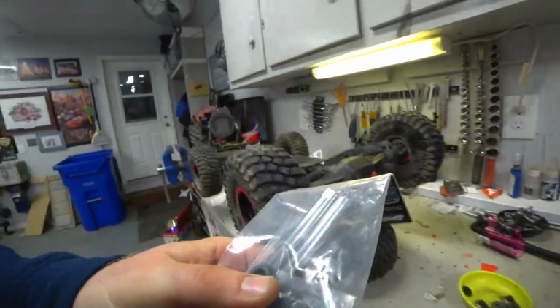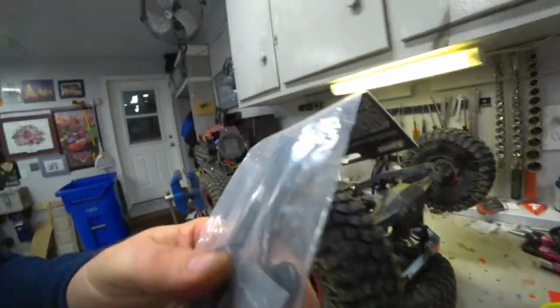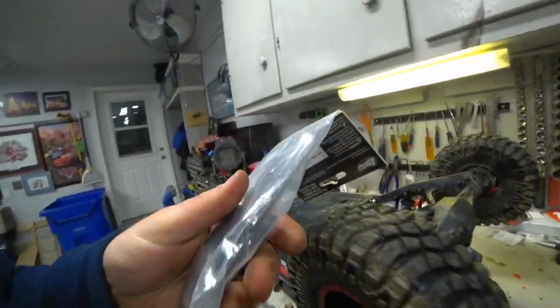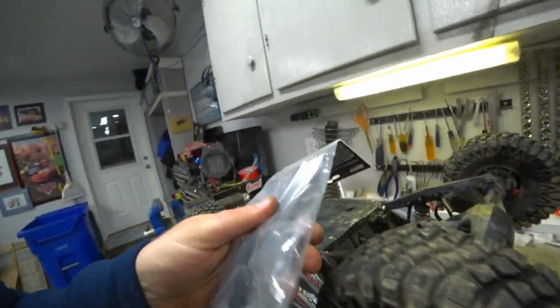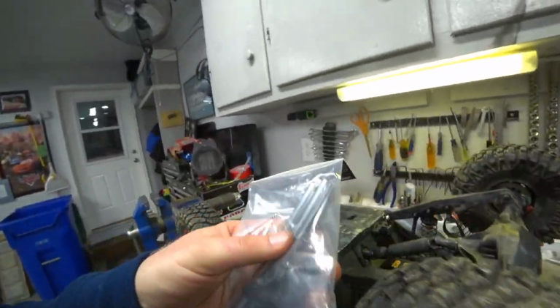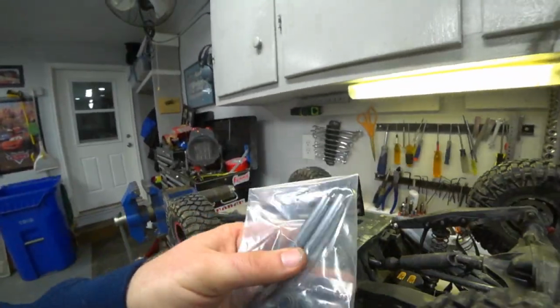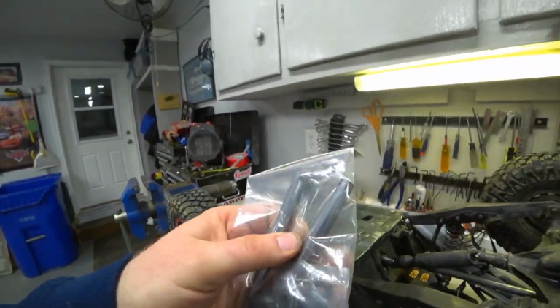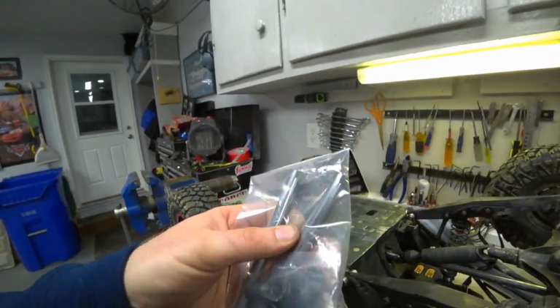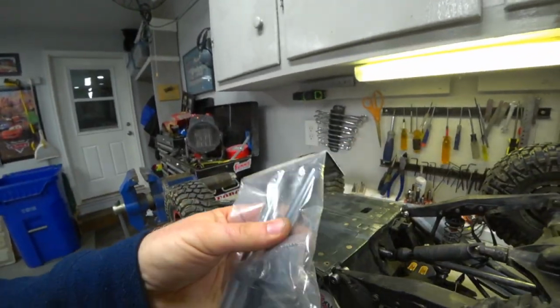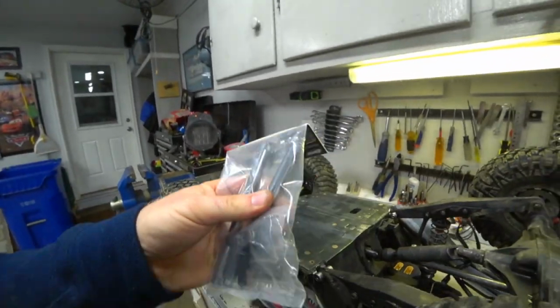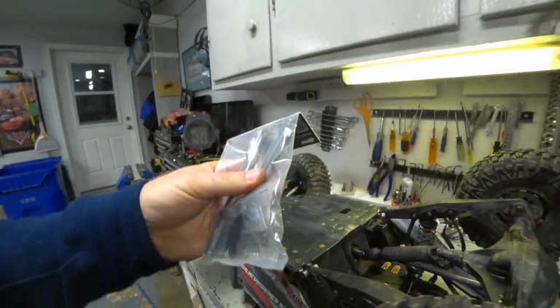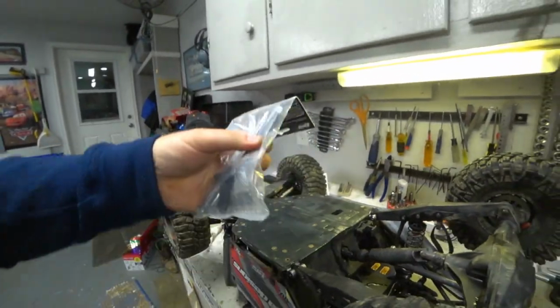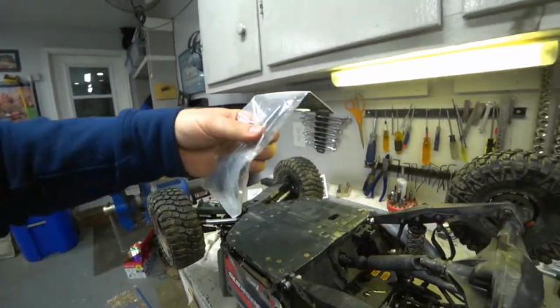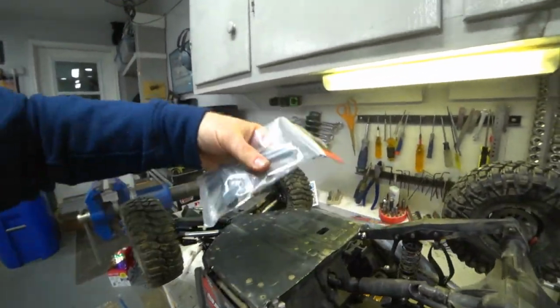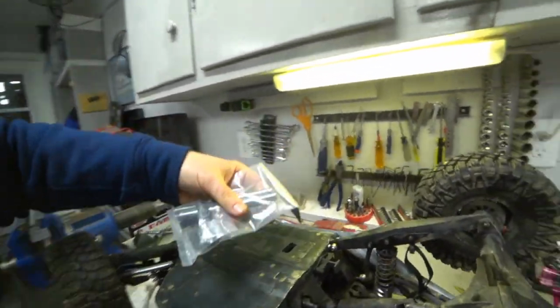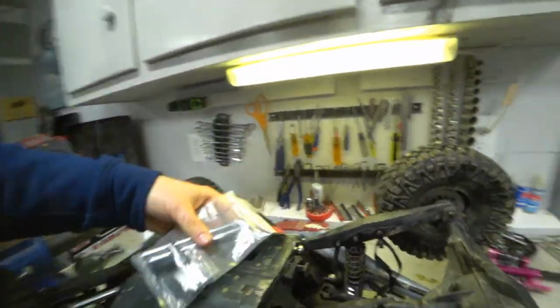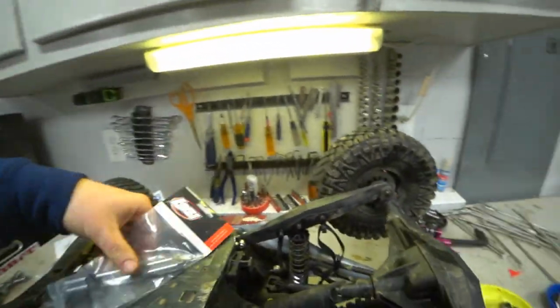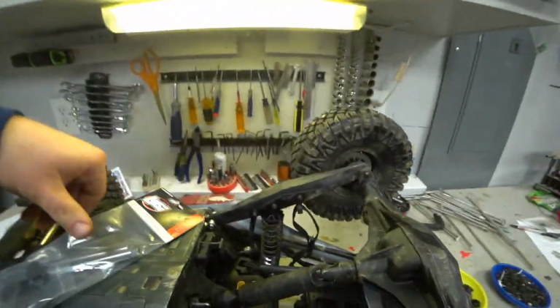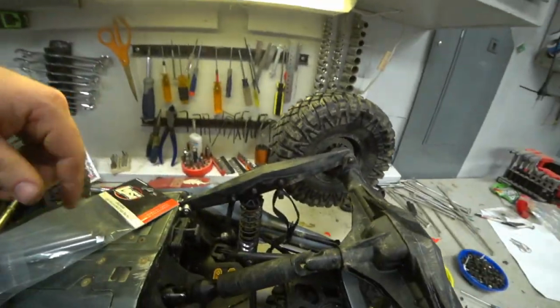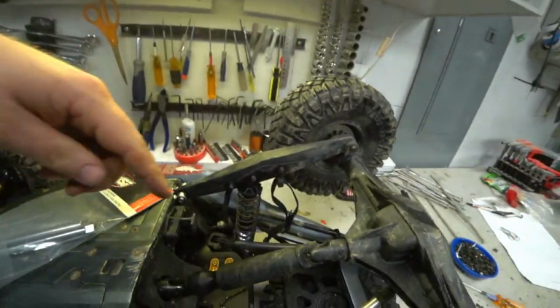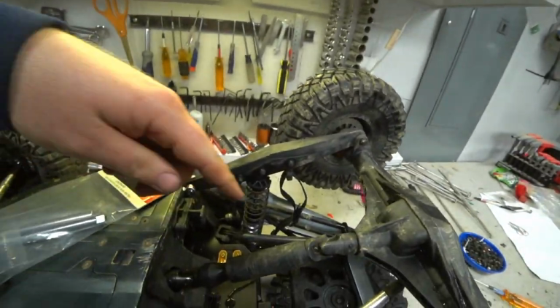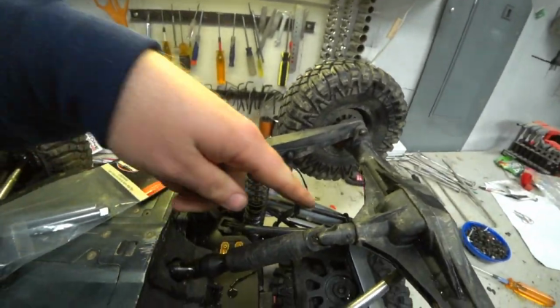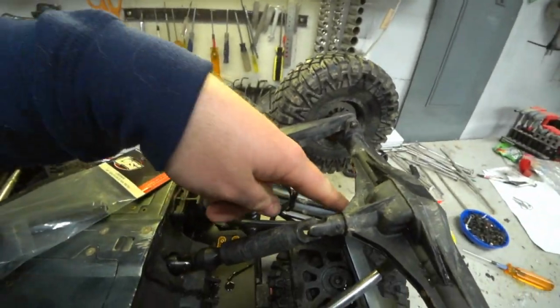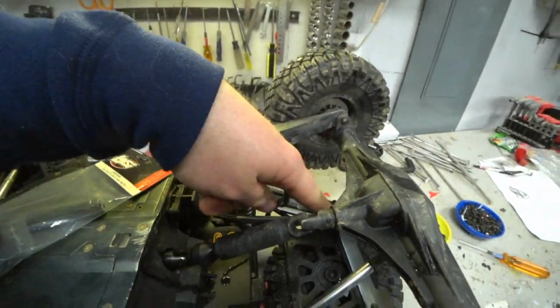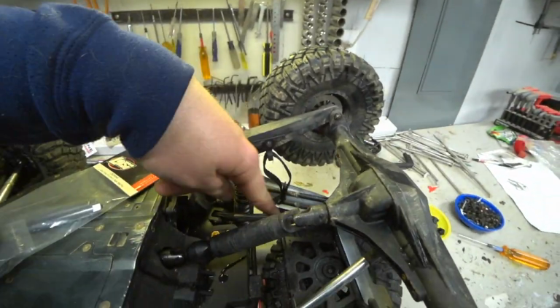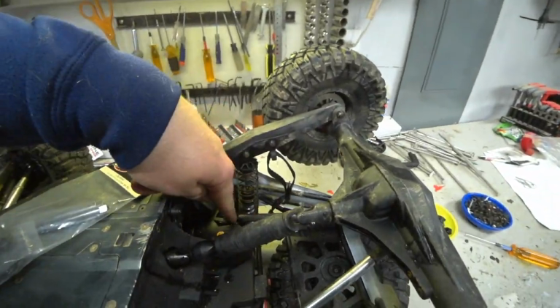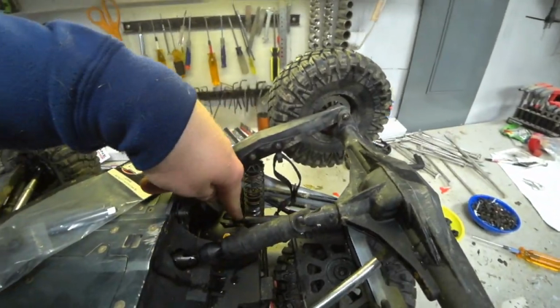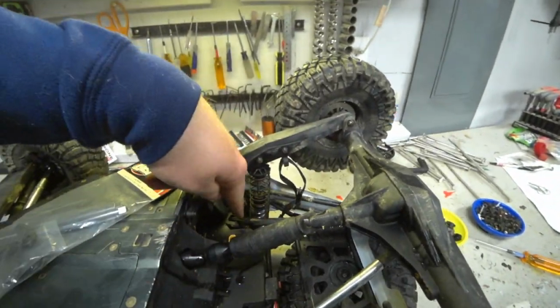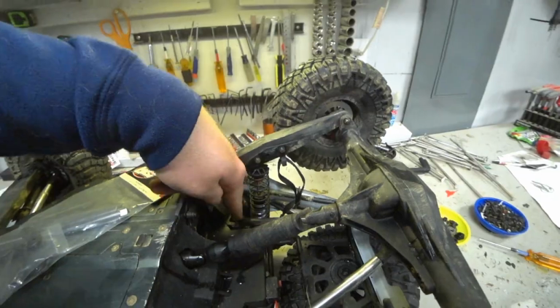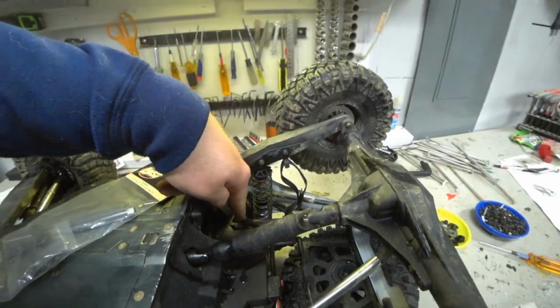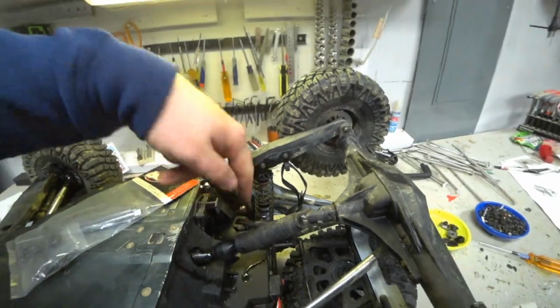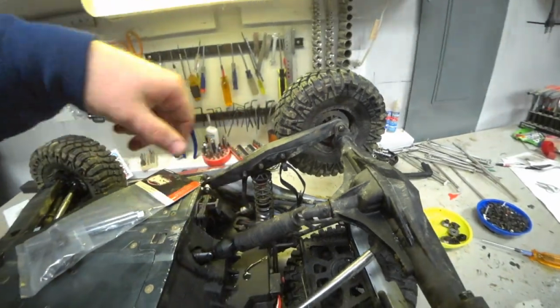I need to assemble one of these, and then we need to figure out how to get this shaft off.